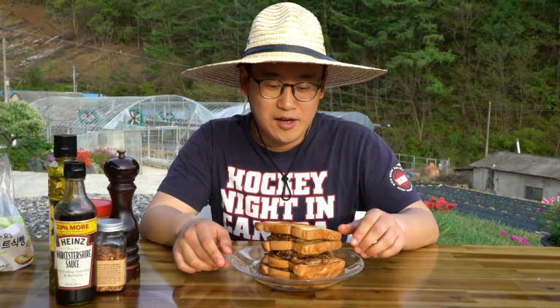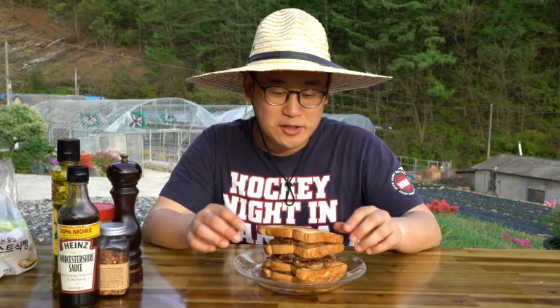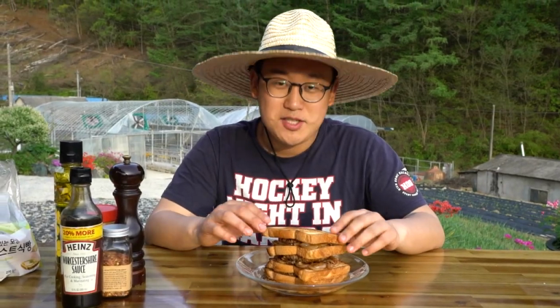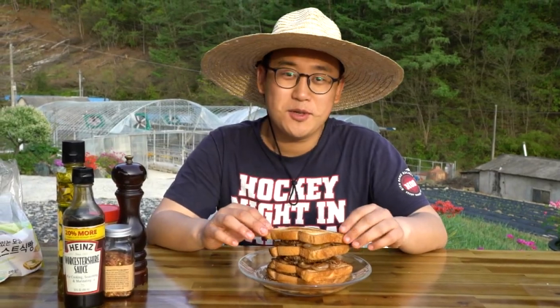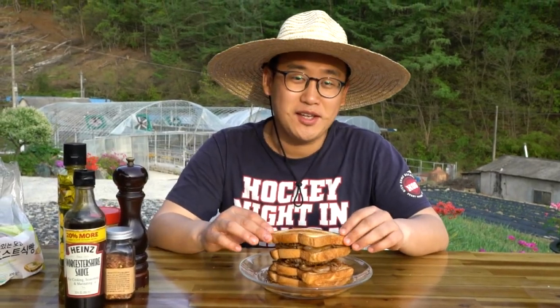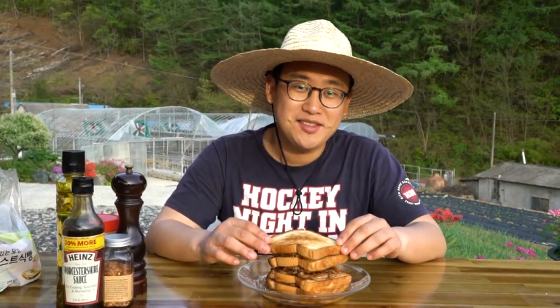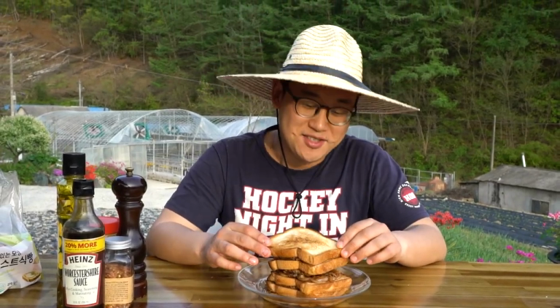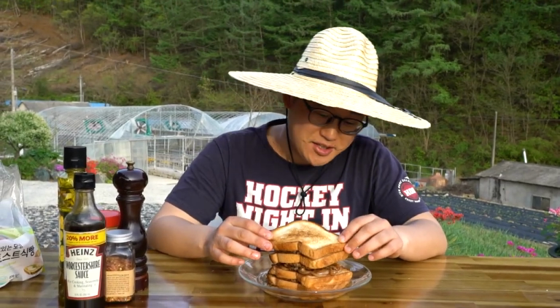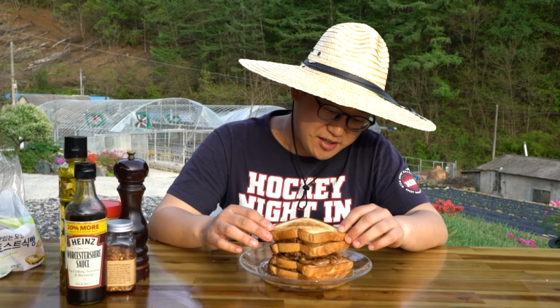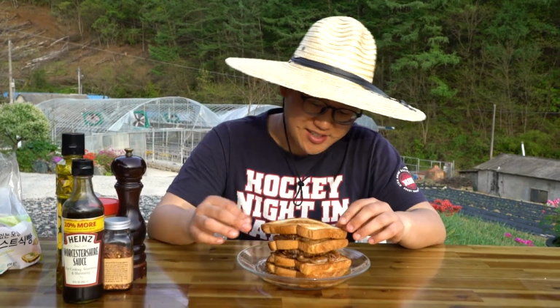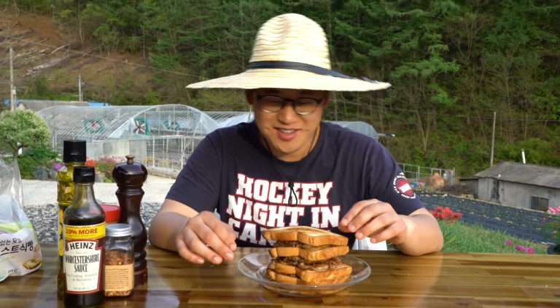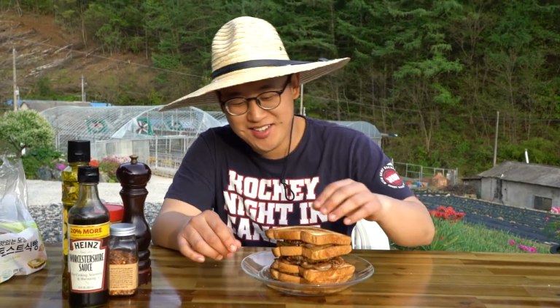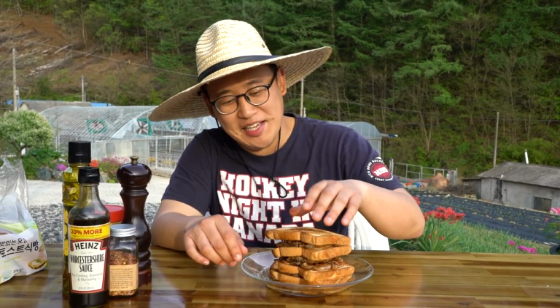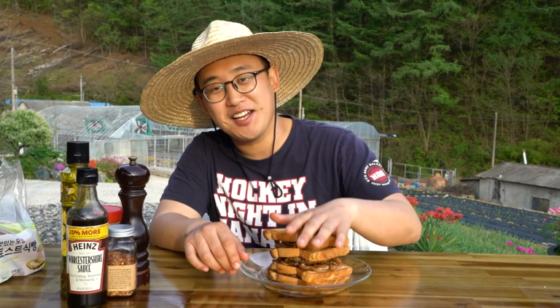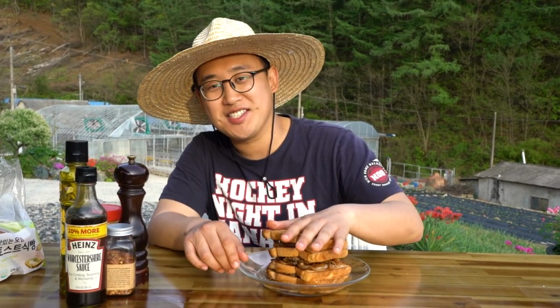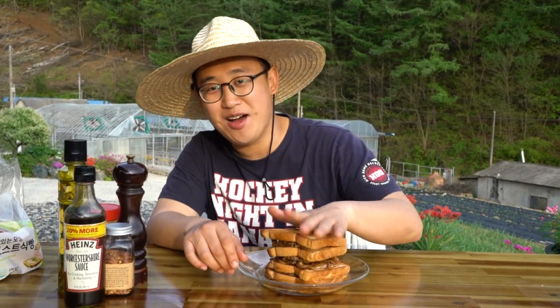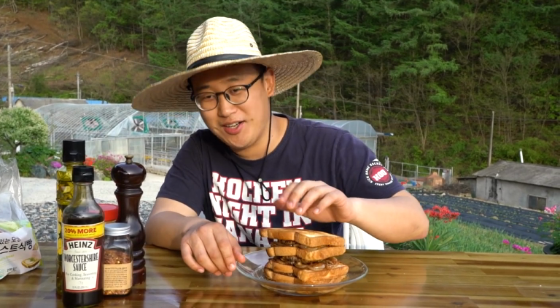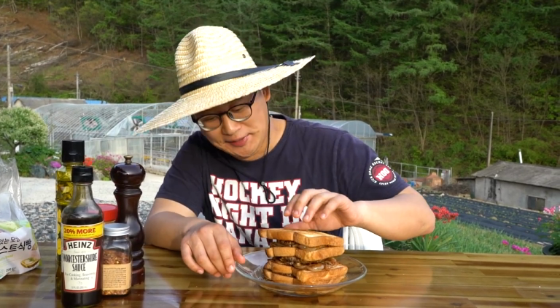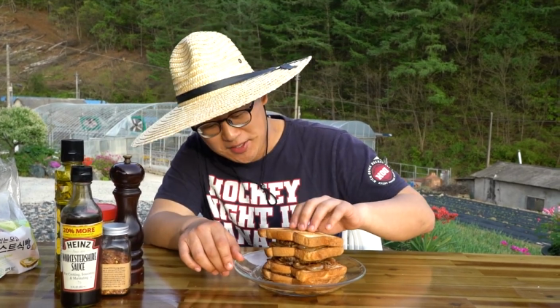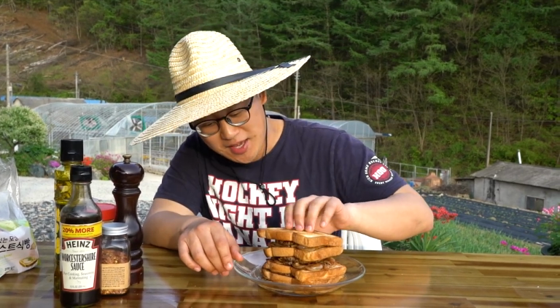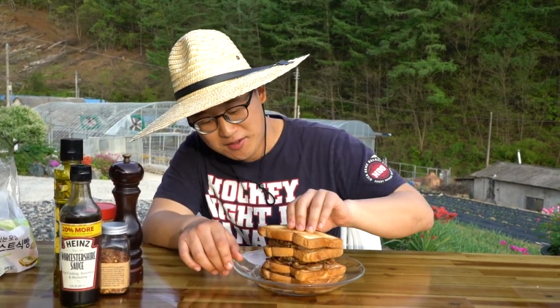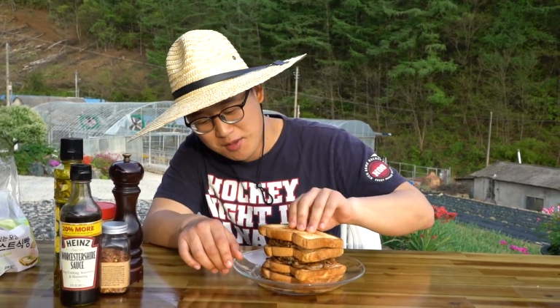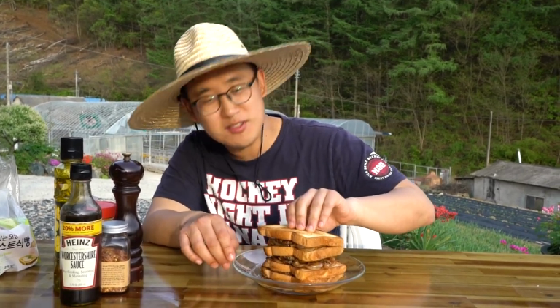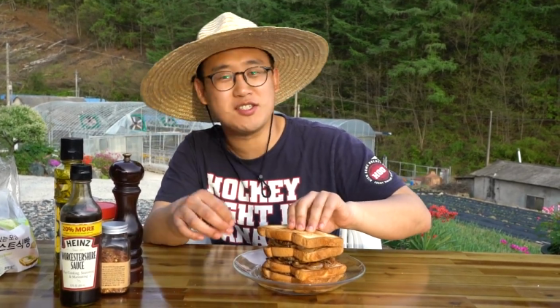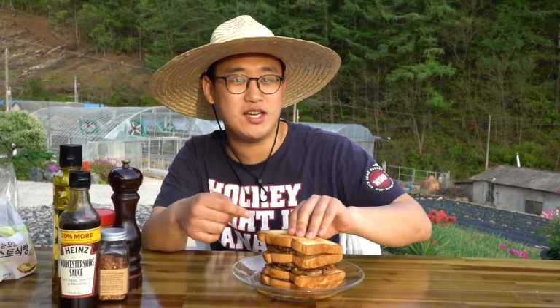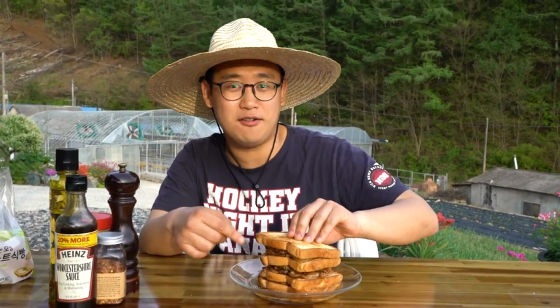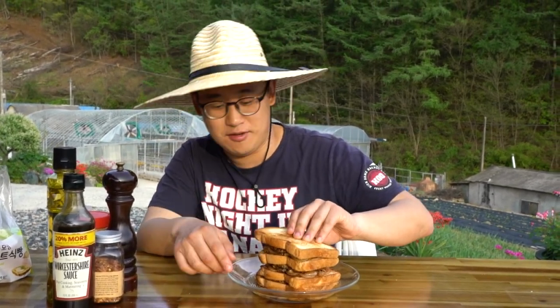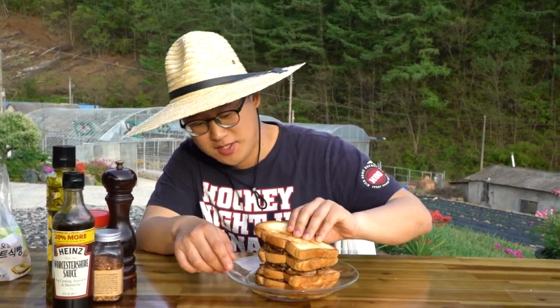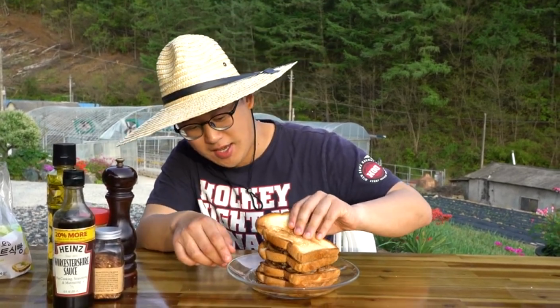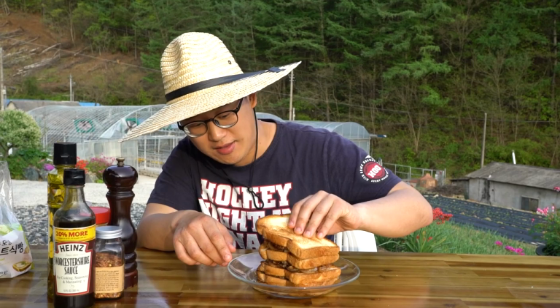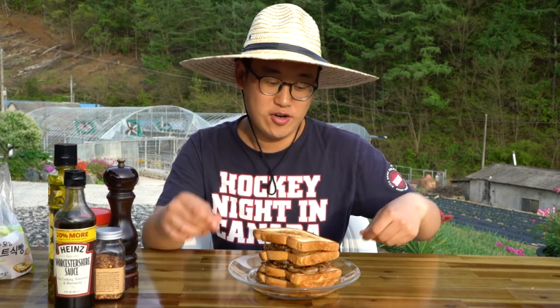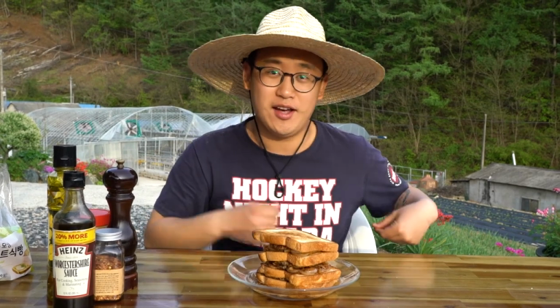How am I supposed to eat this, right? It's like a tower. Okay, maybe I'll just take half of it and try that.